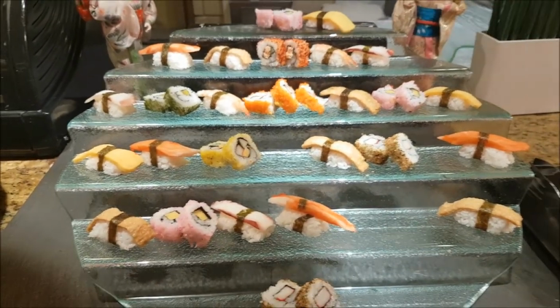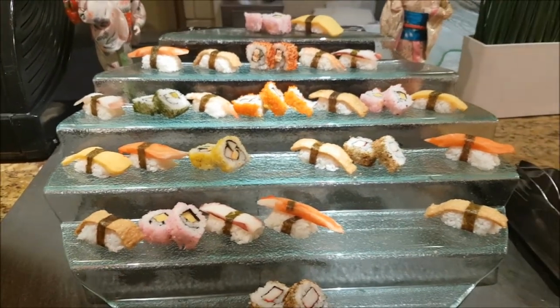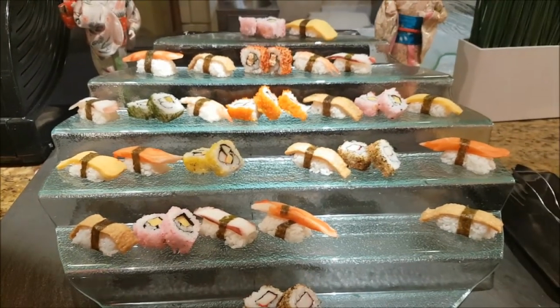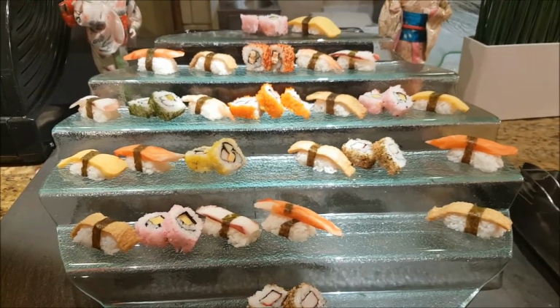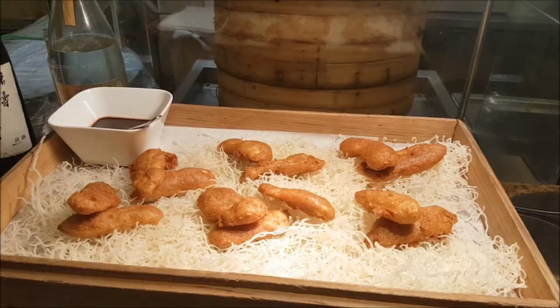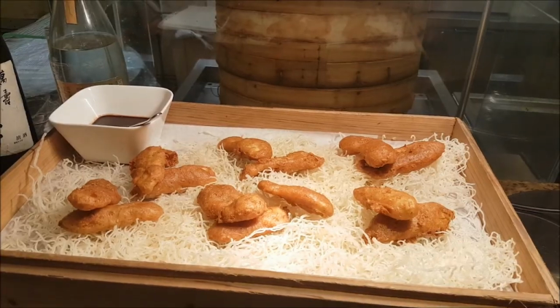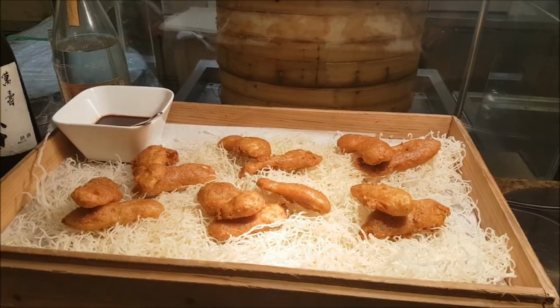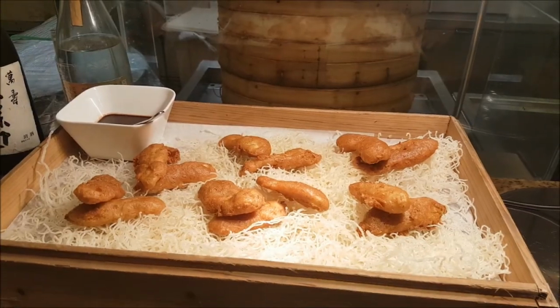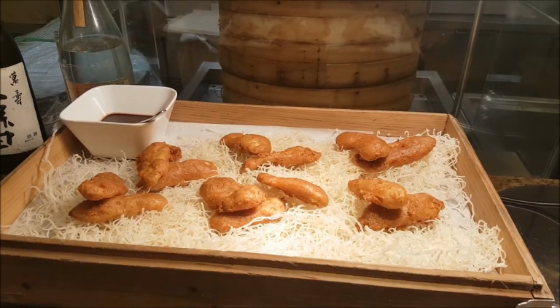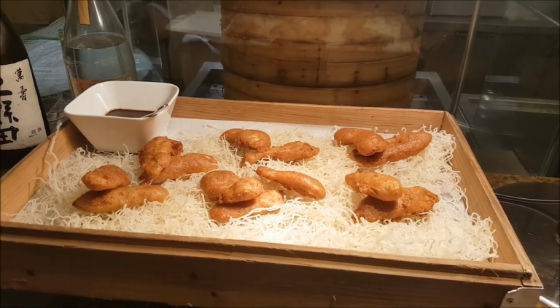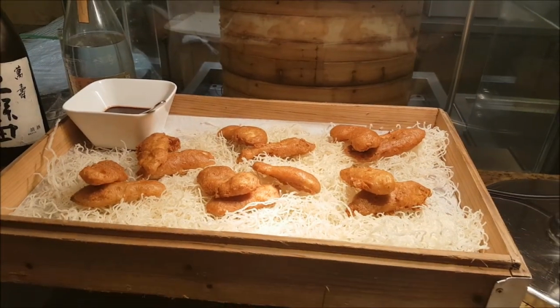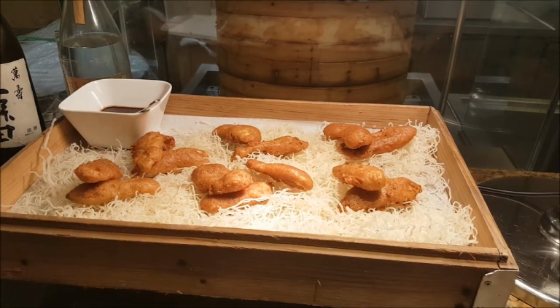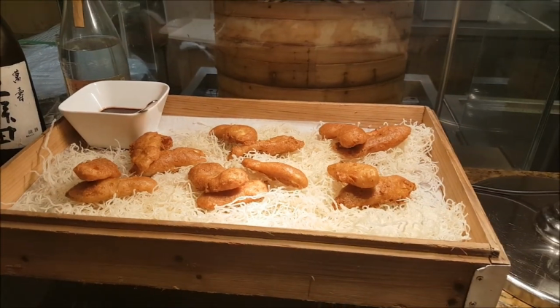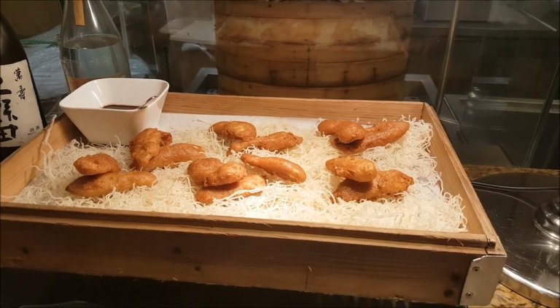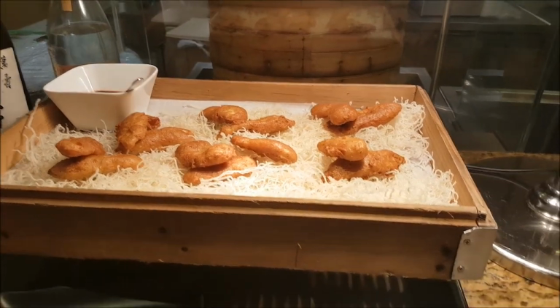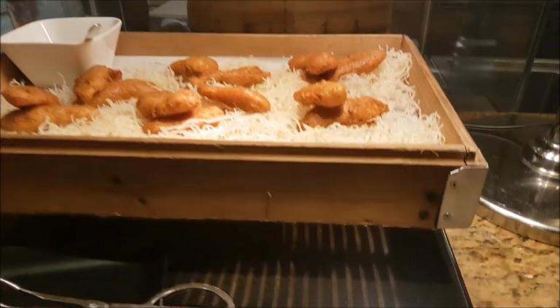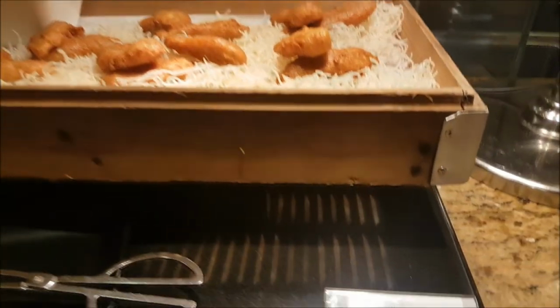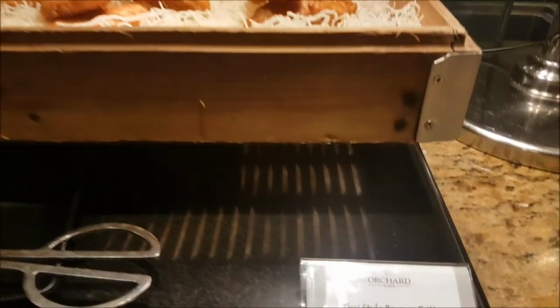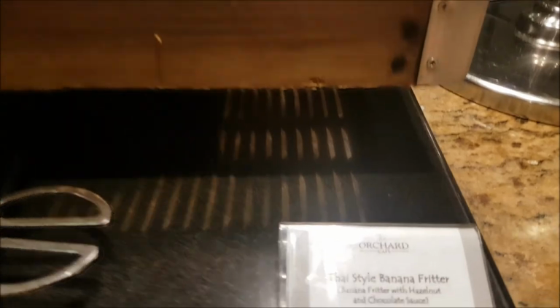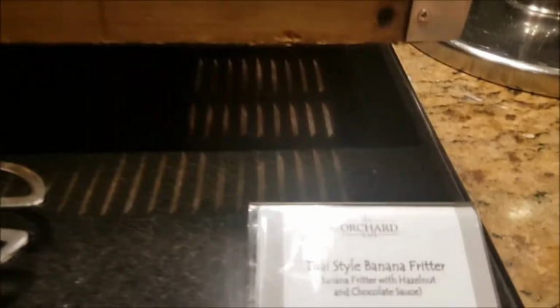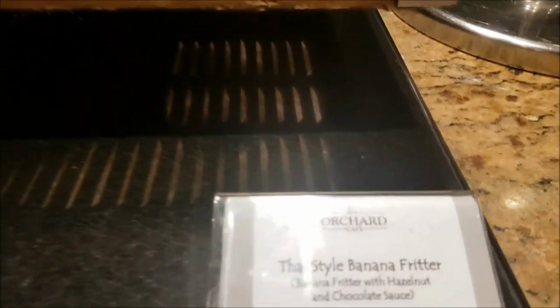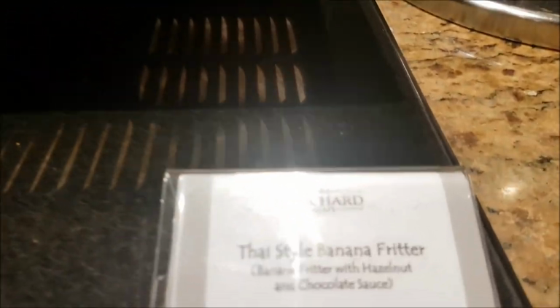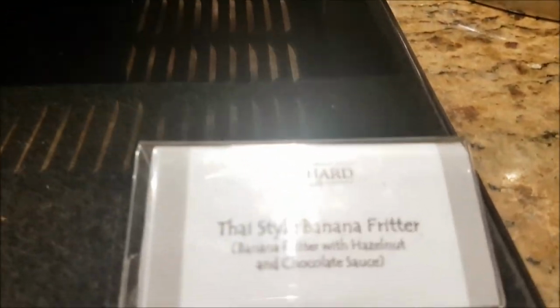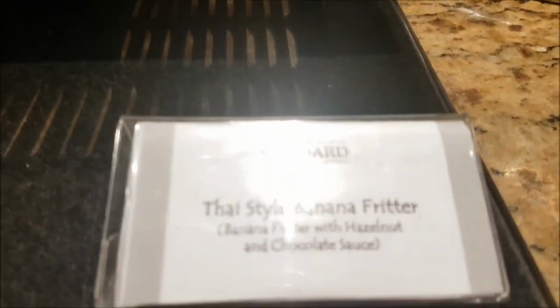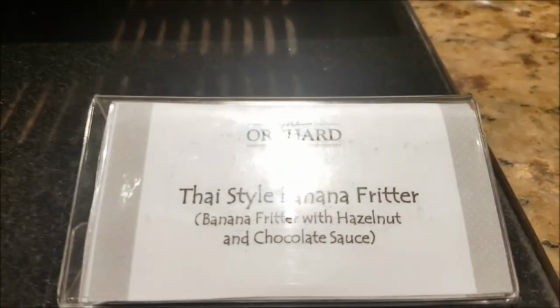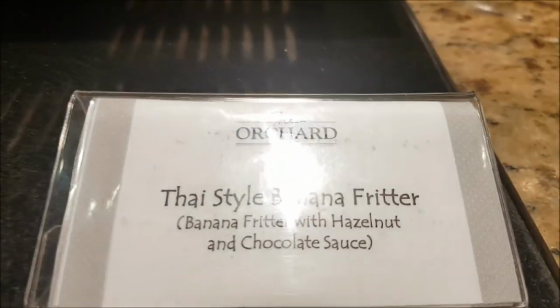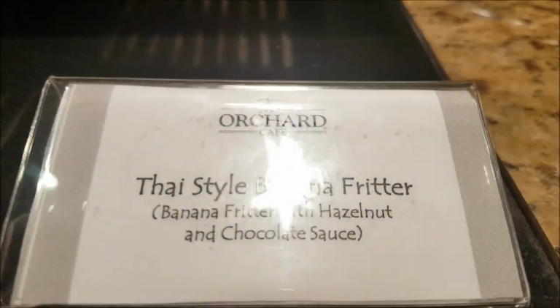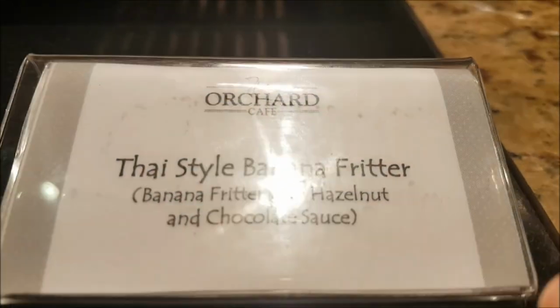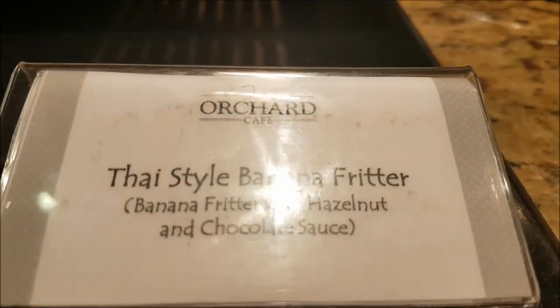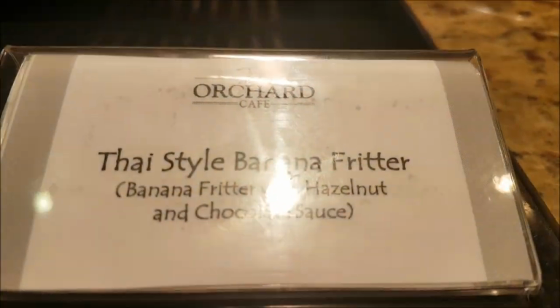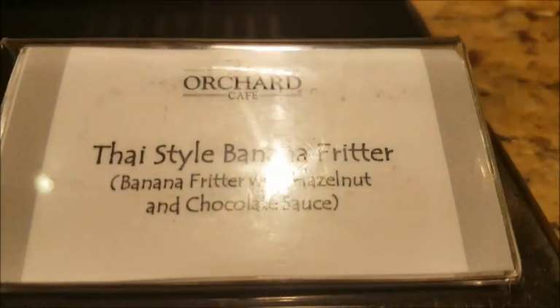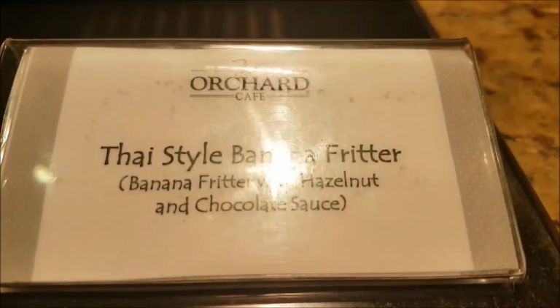The video is going to be very long, with hazelnuts and chocolate sauce.